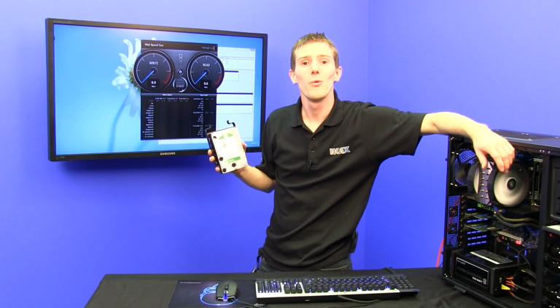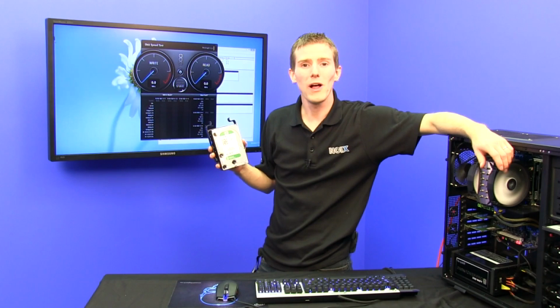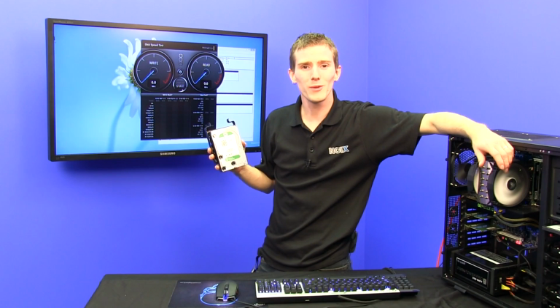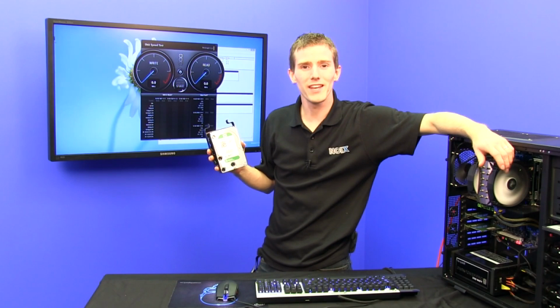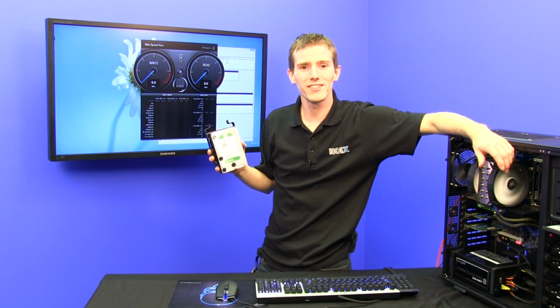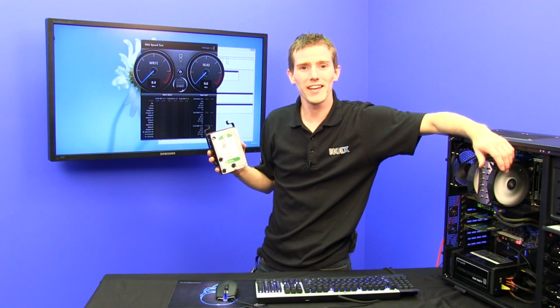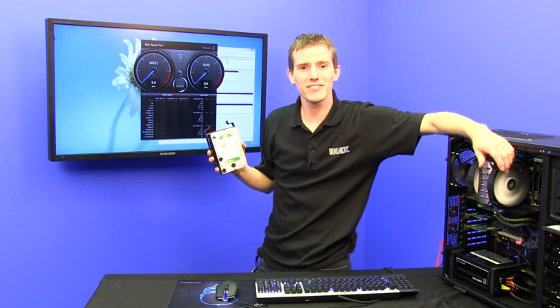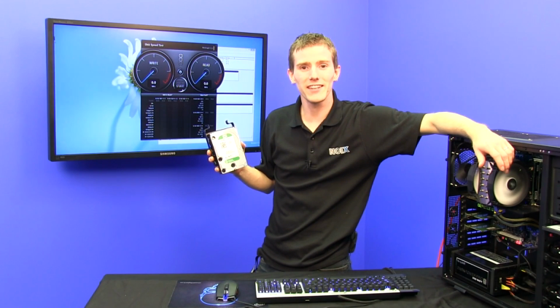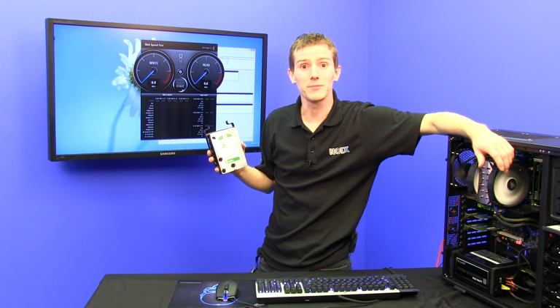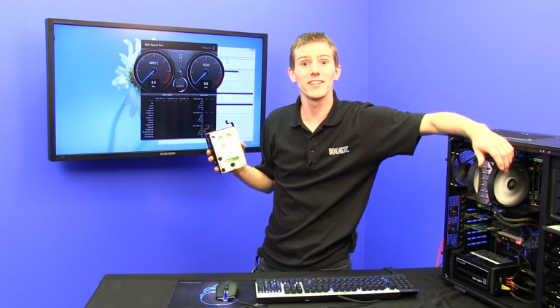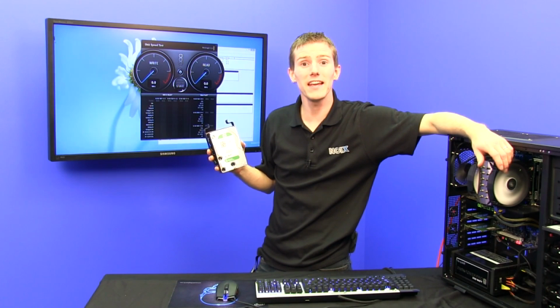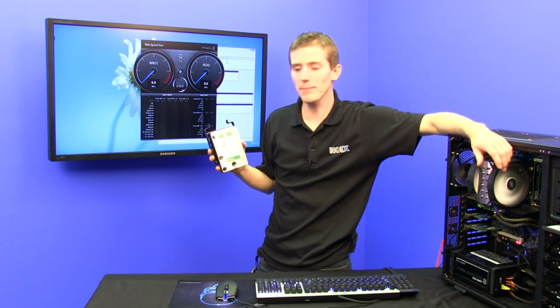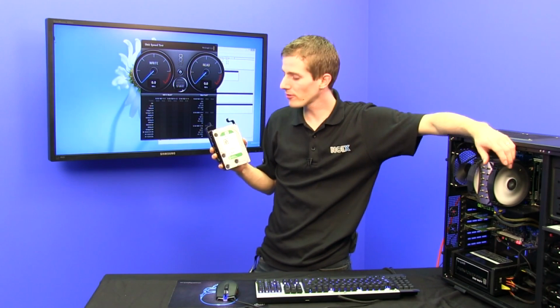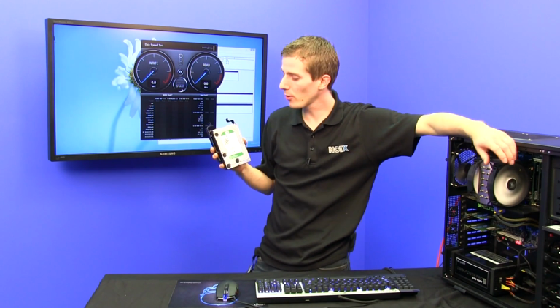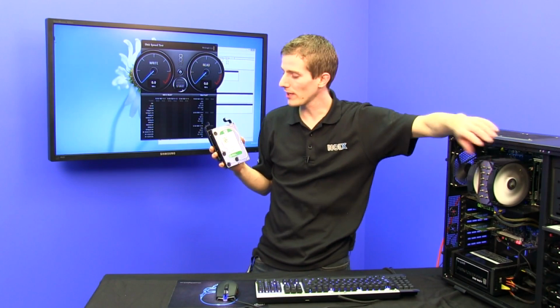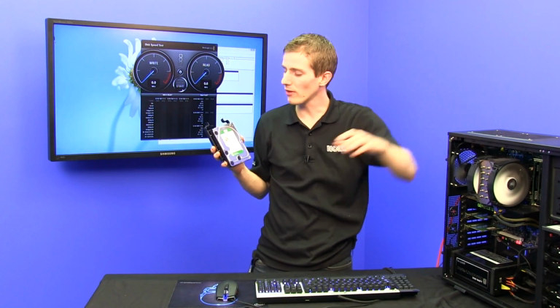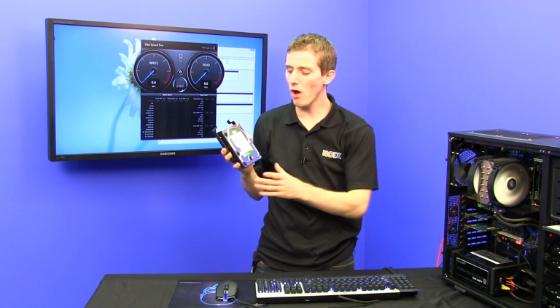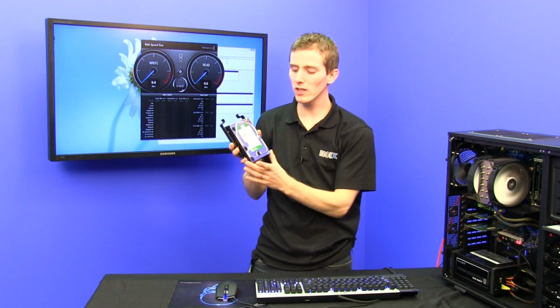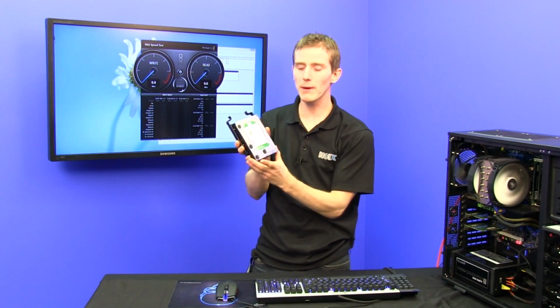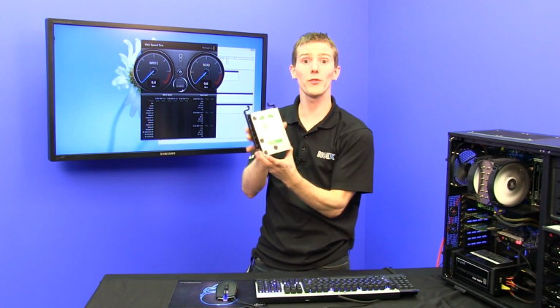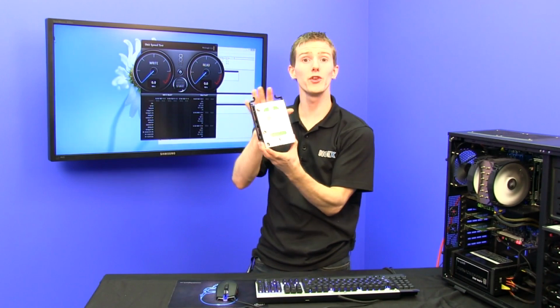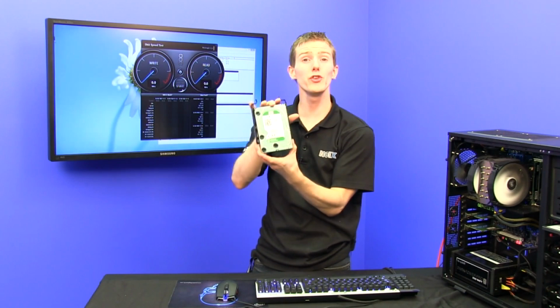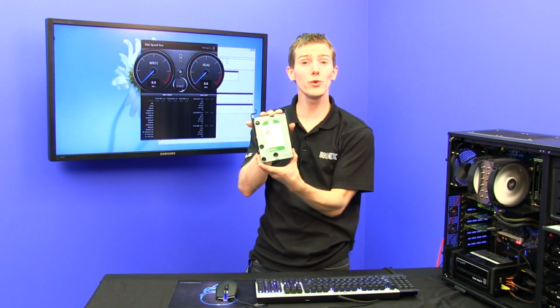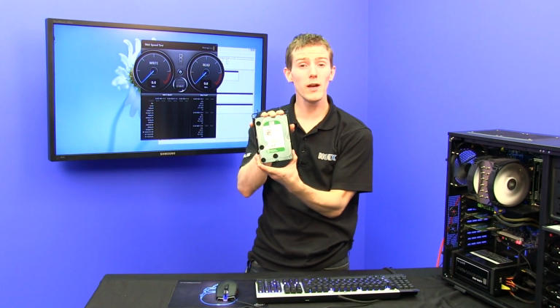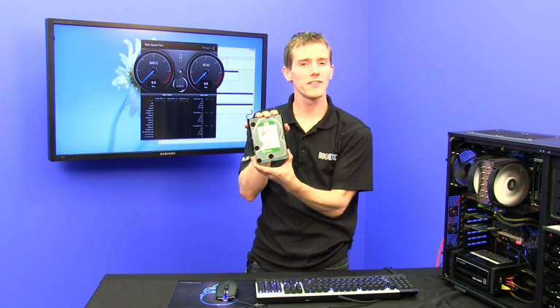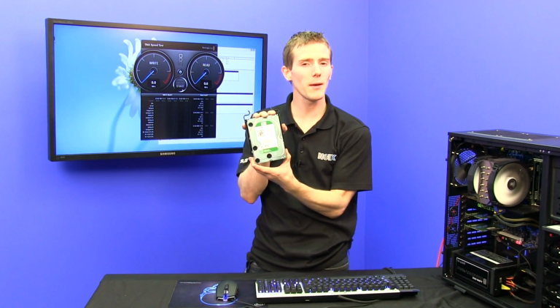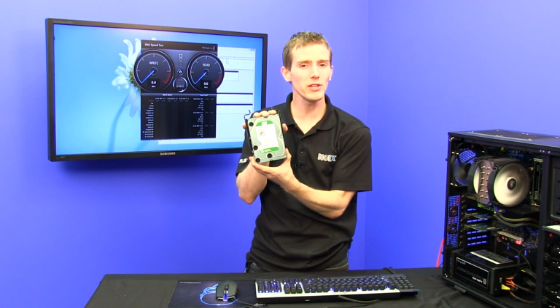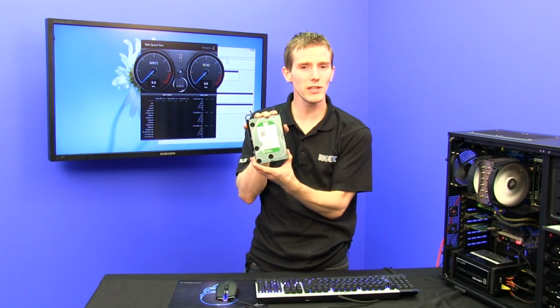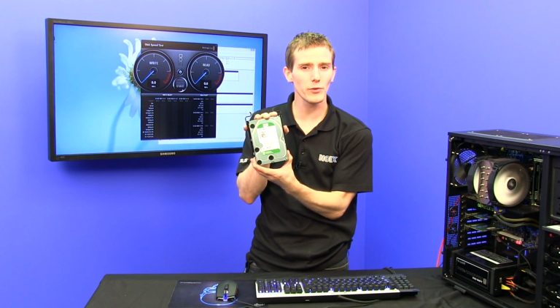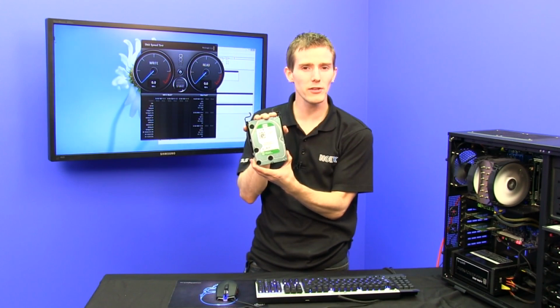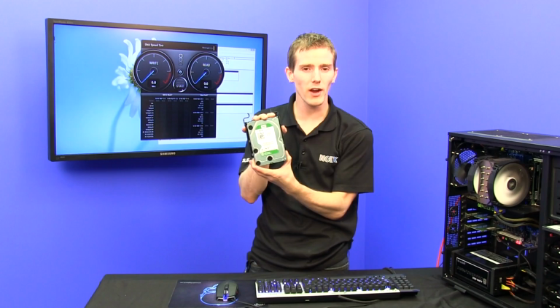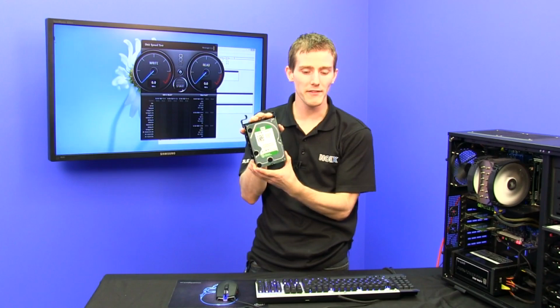Welcome to NCIX Tech Tips. Today's episode is all about the new WD Green Drive.